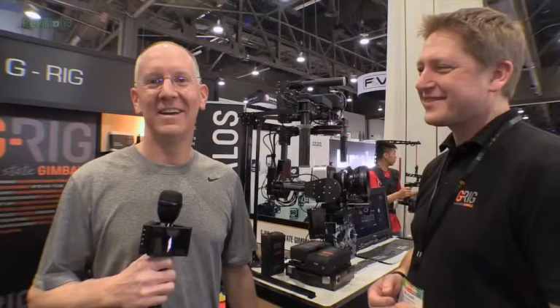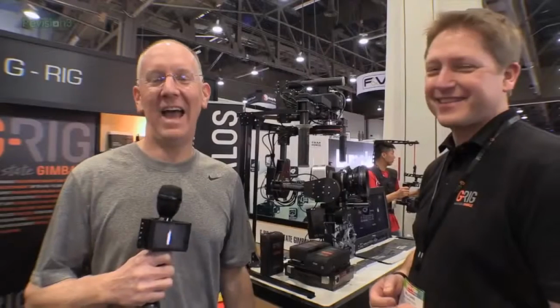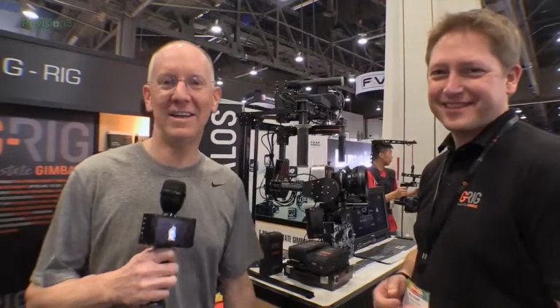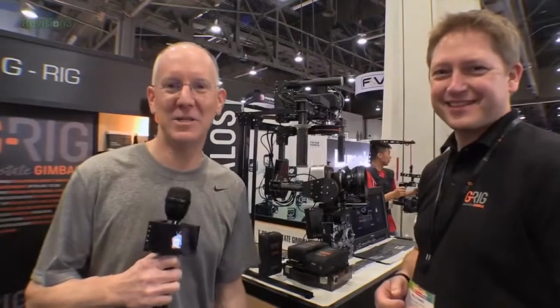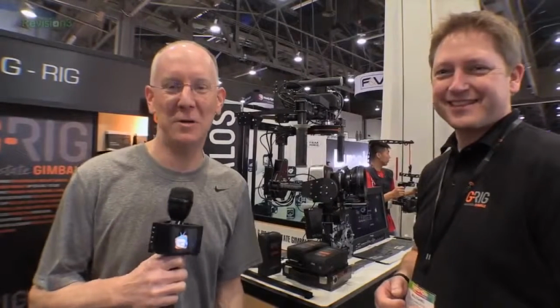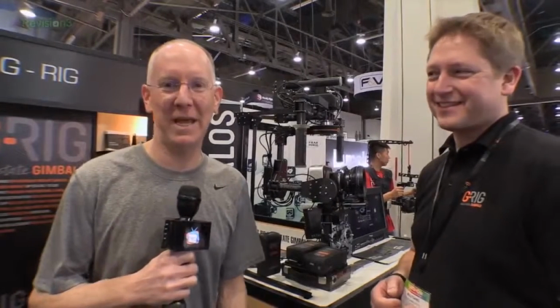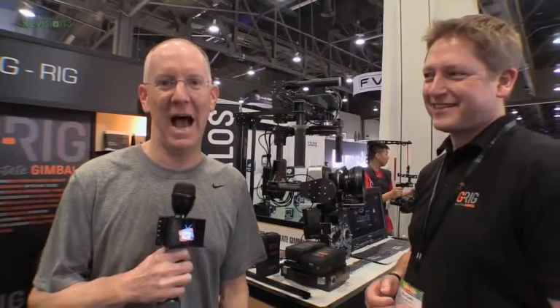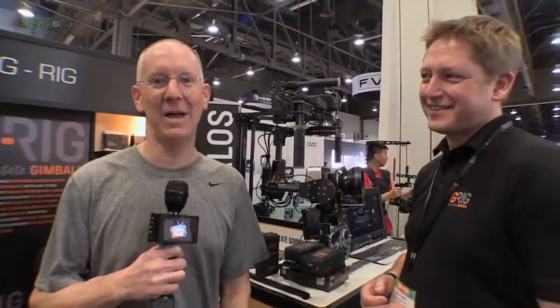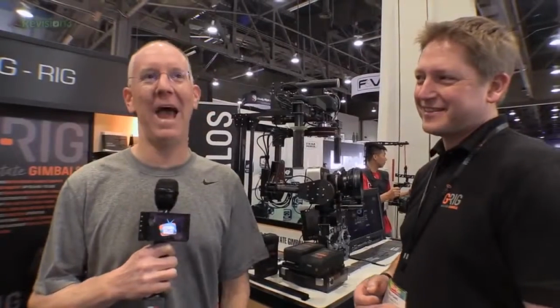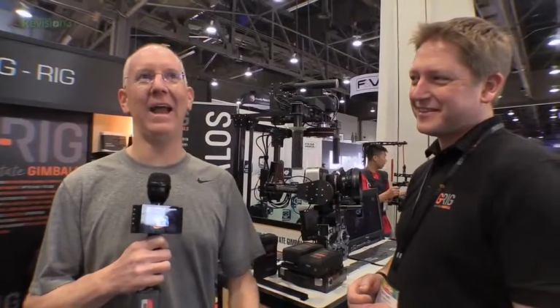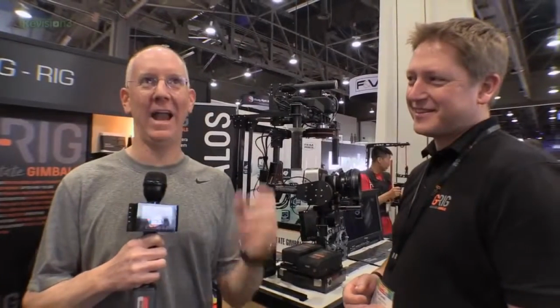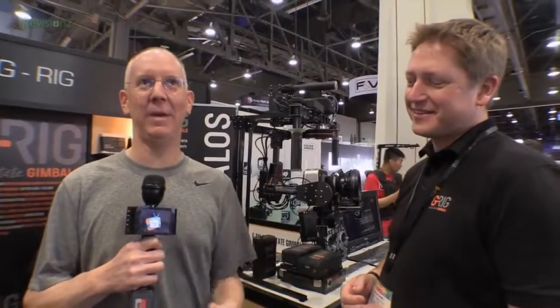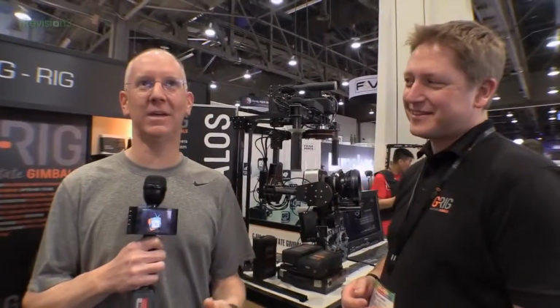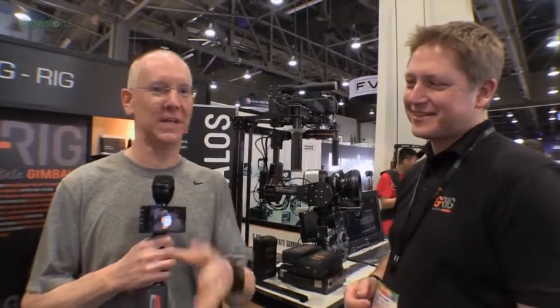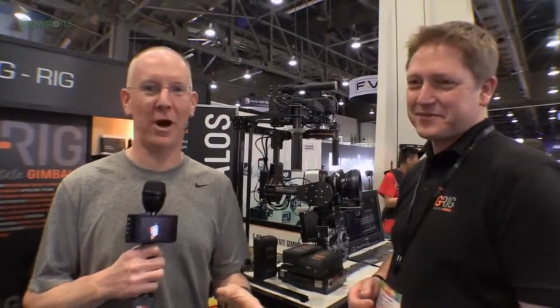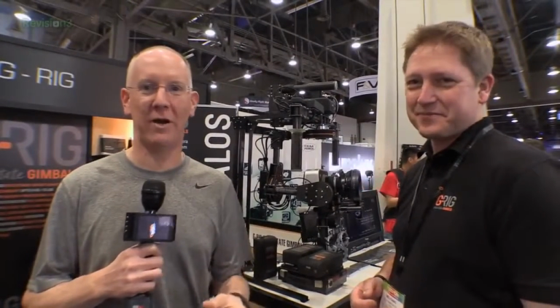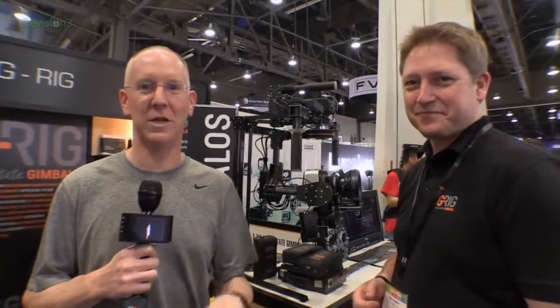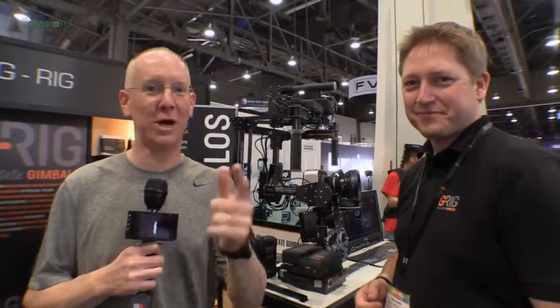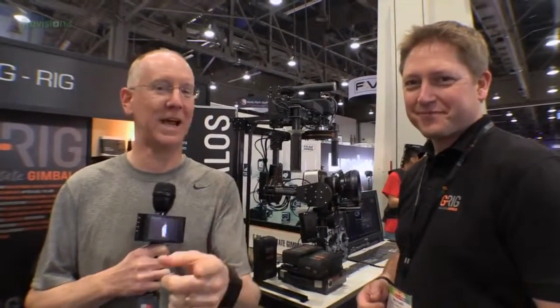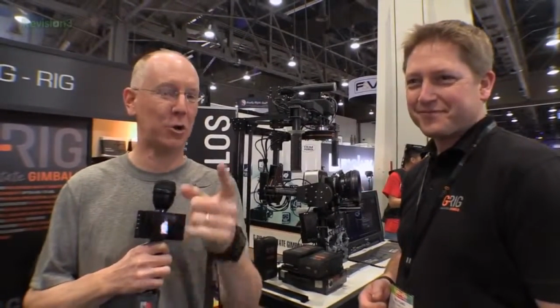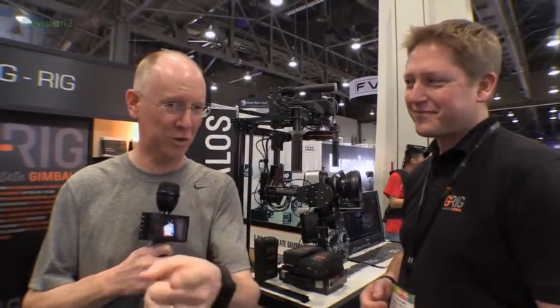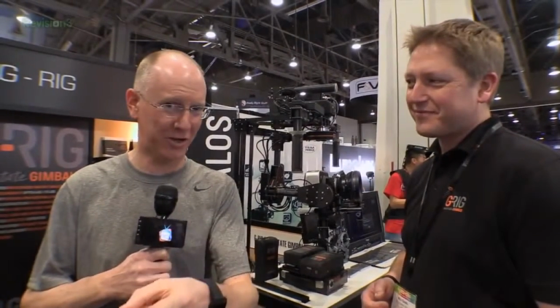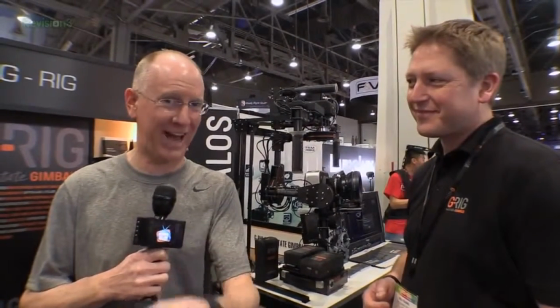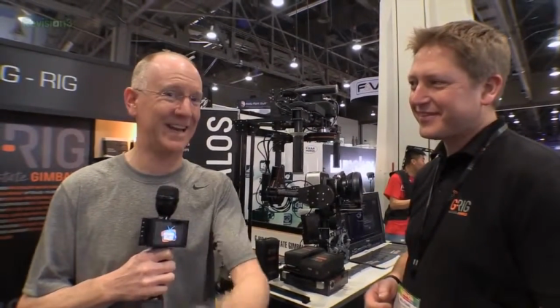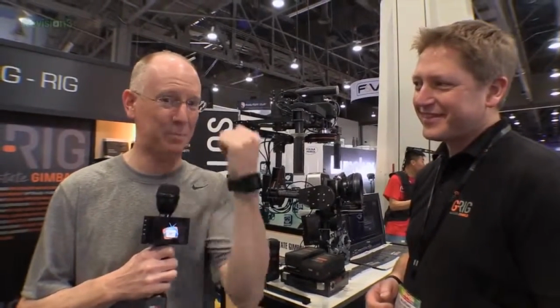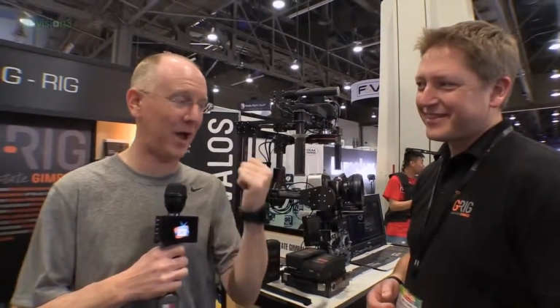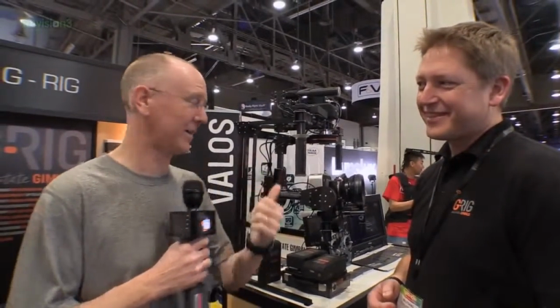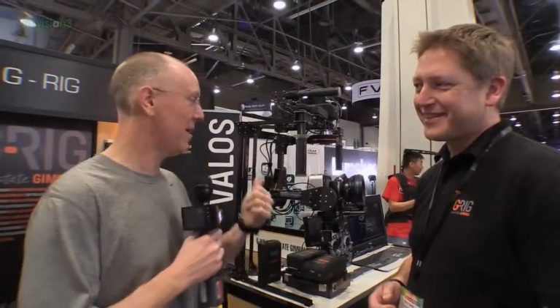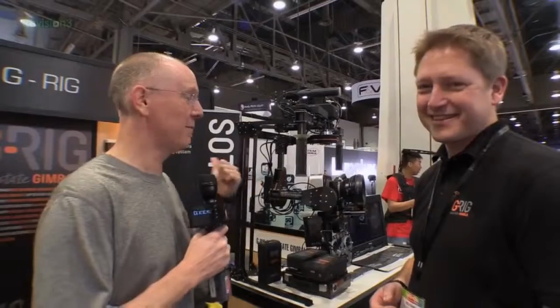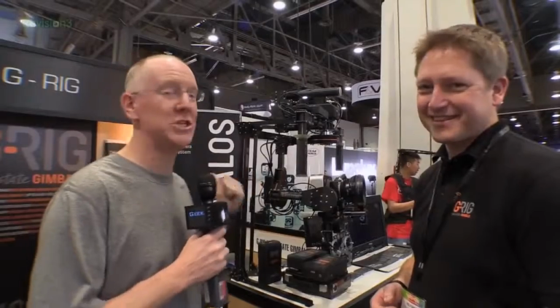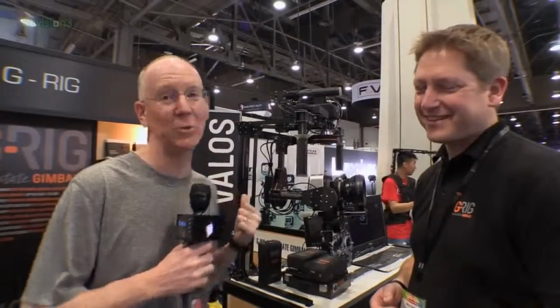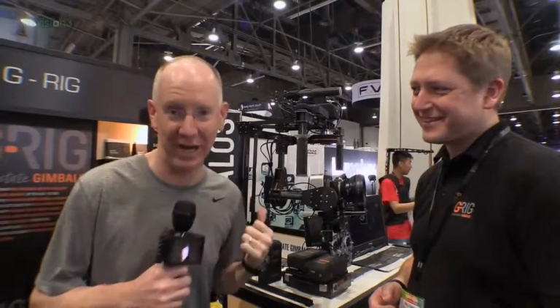Hey guys, it's John P. I am at NAB continuing our coverage and we're going to take a cool look at a neat product from G-Rig.